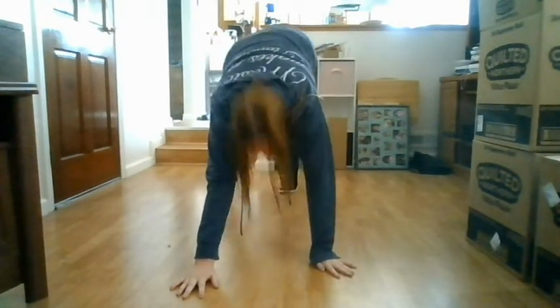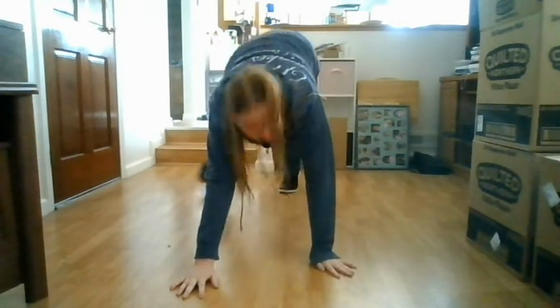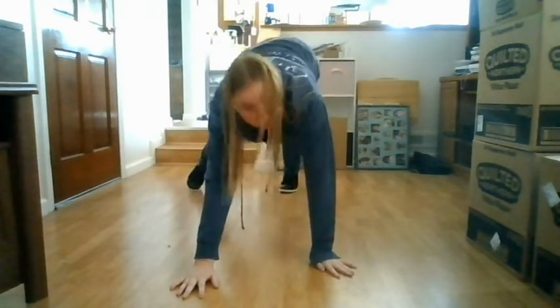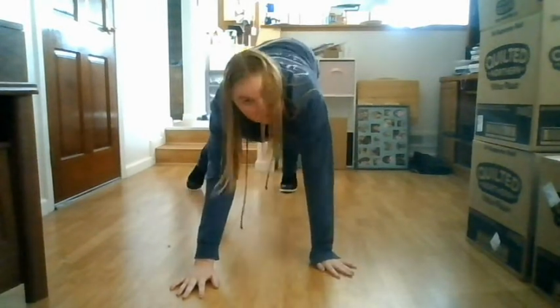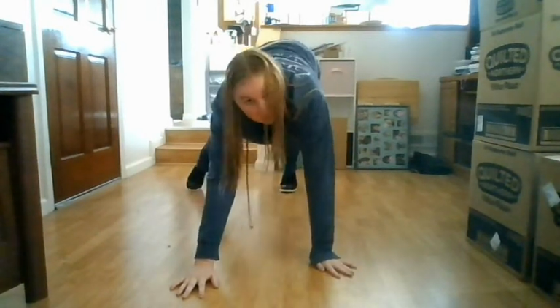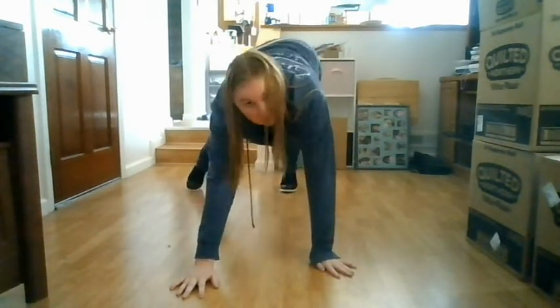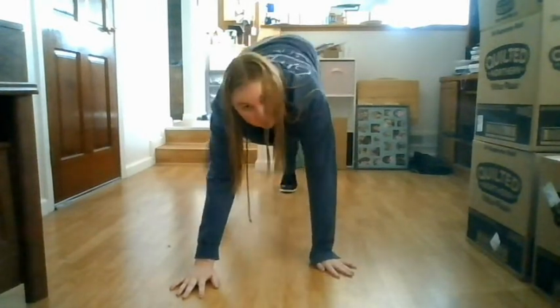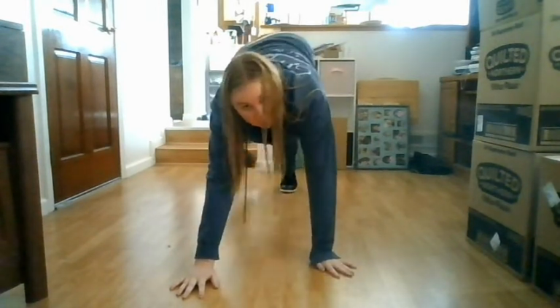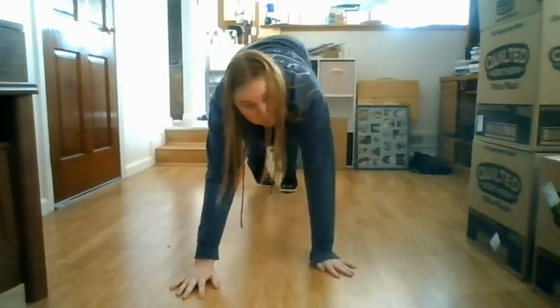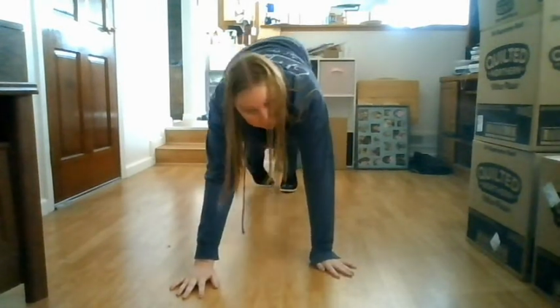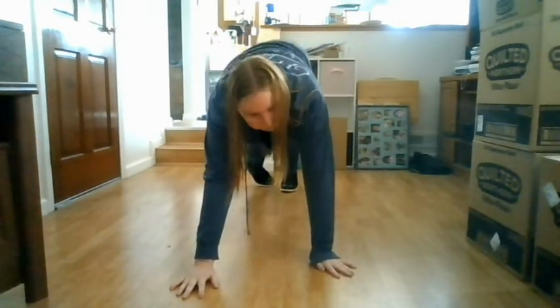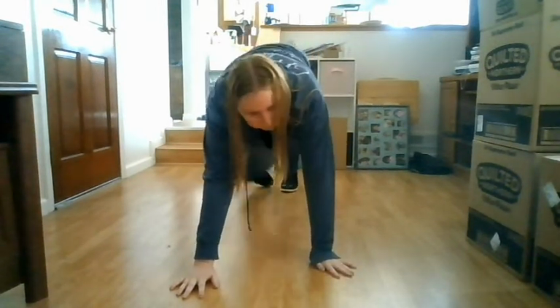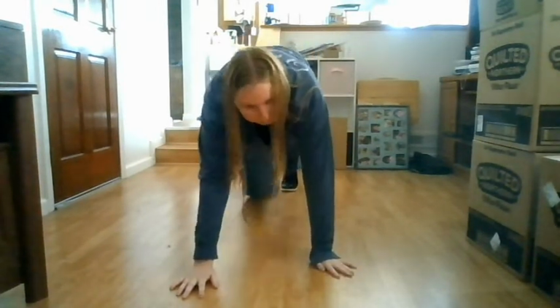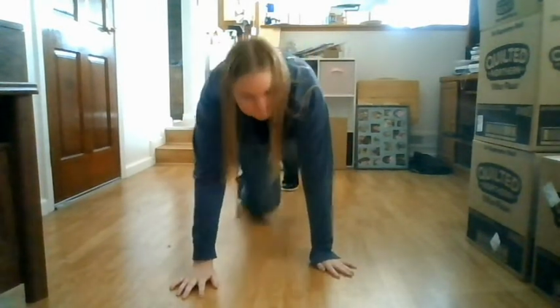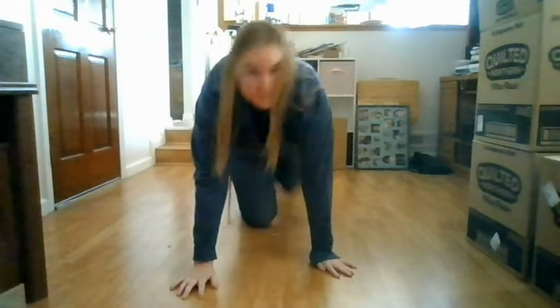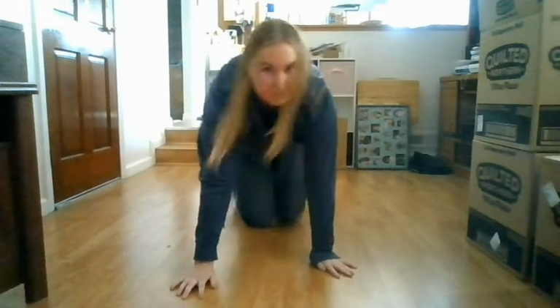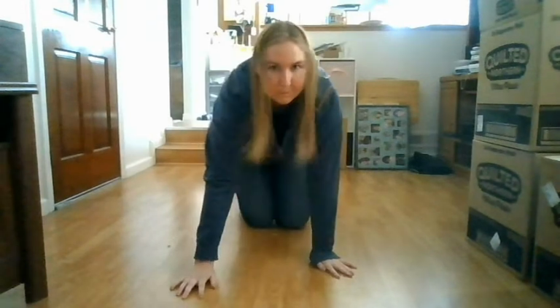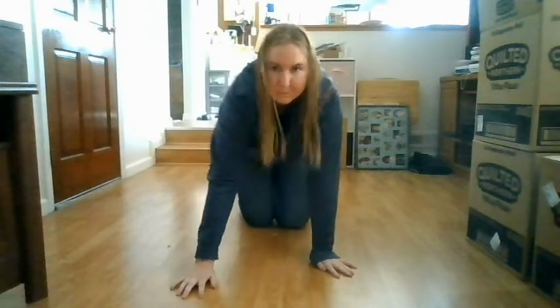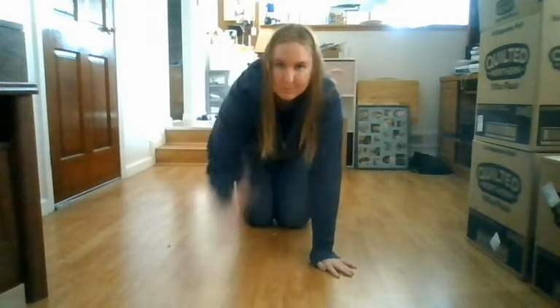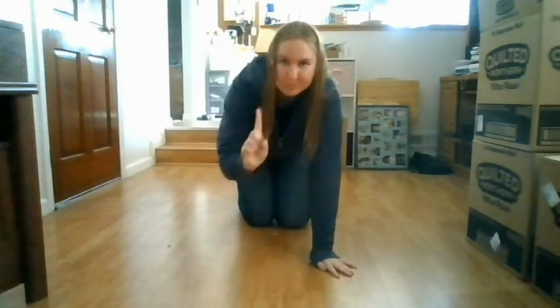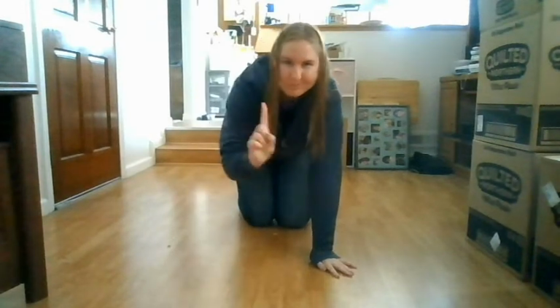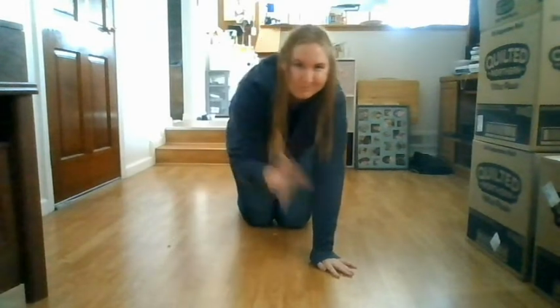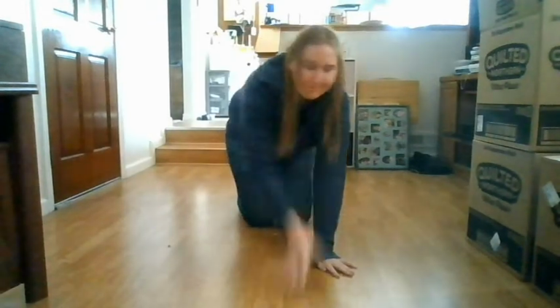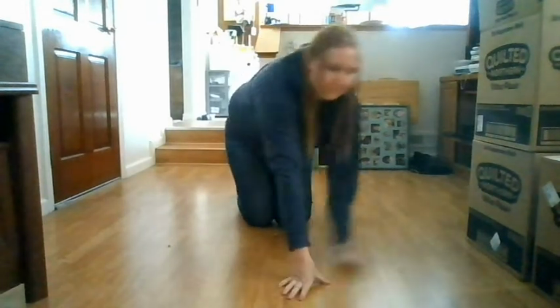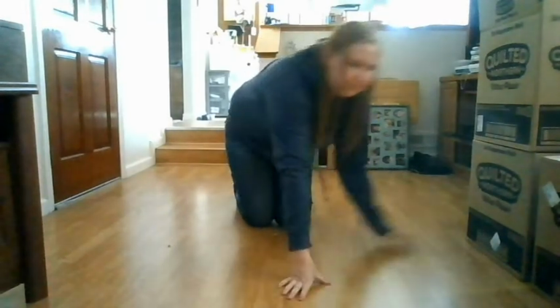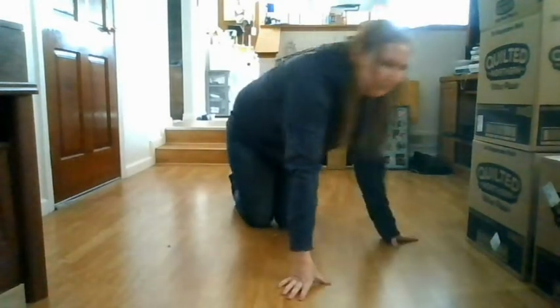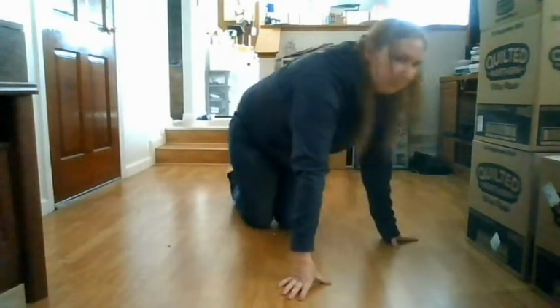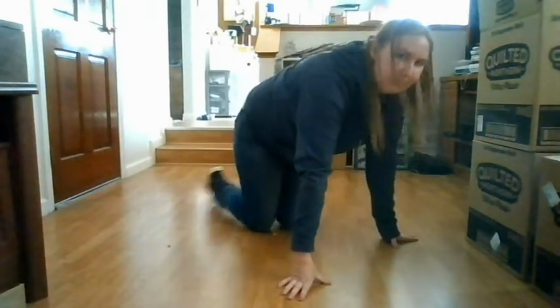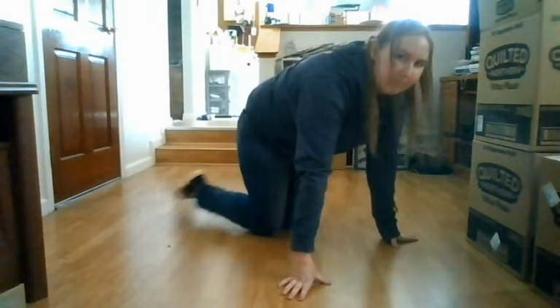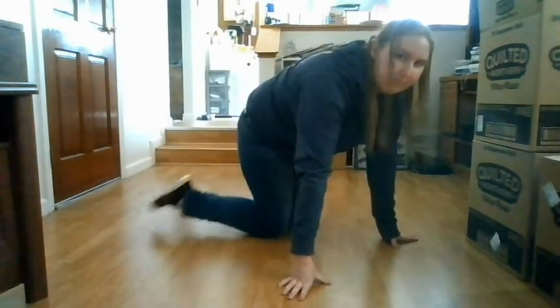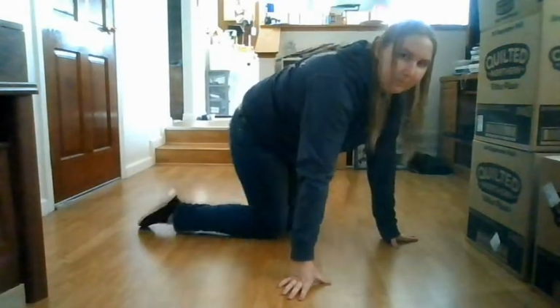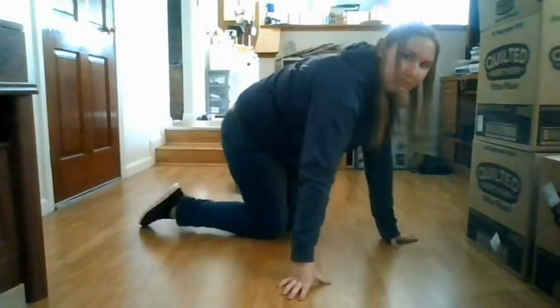I know I'm not even doing this correctly. It's very difficult for me. Let me show you from the side.